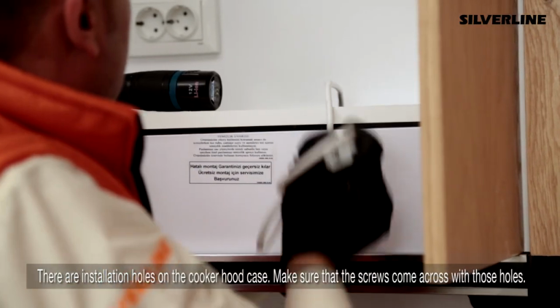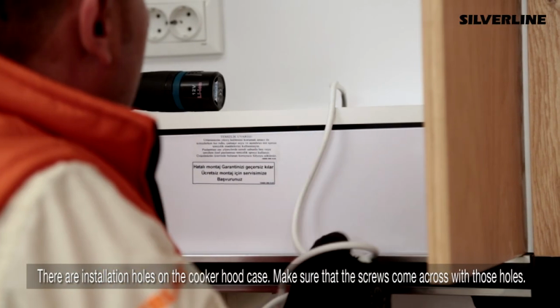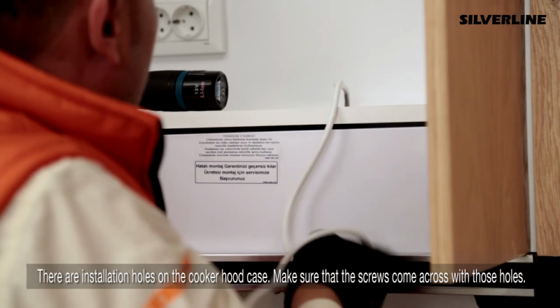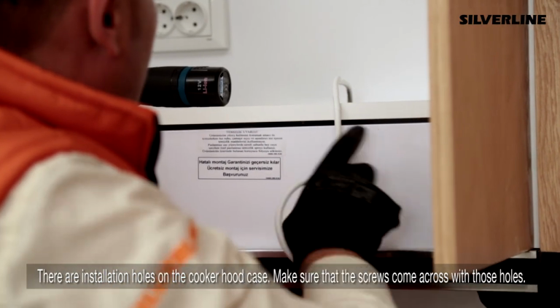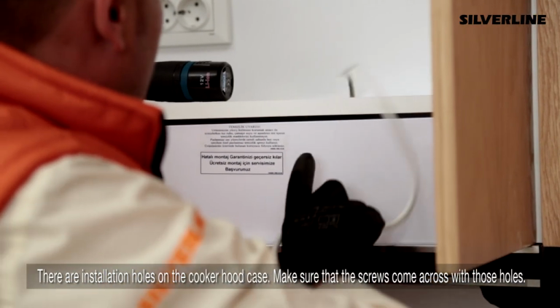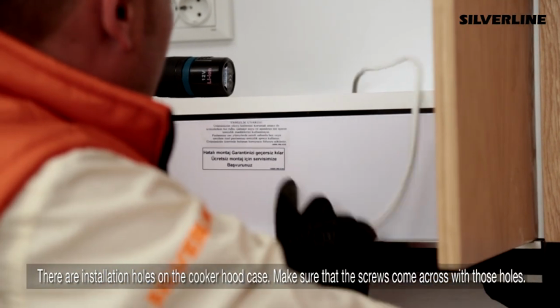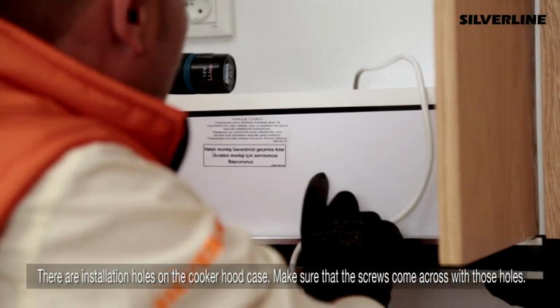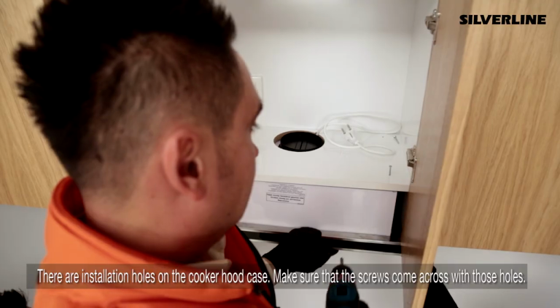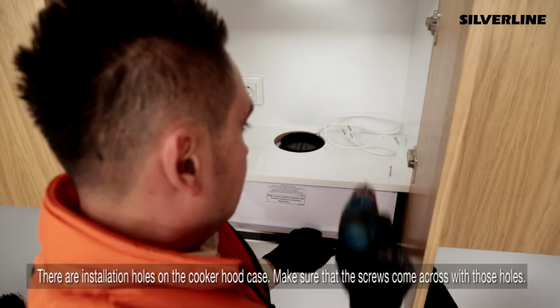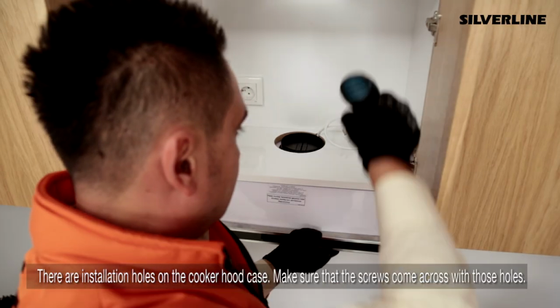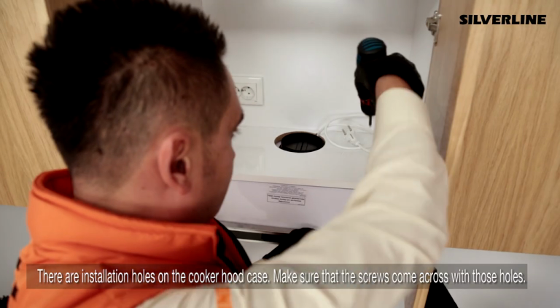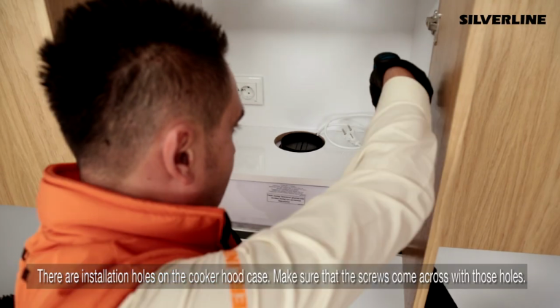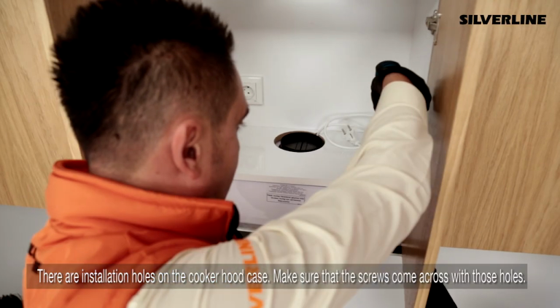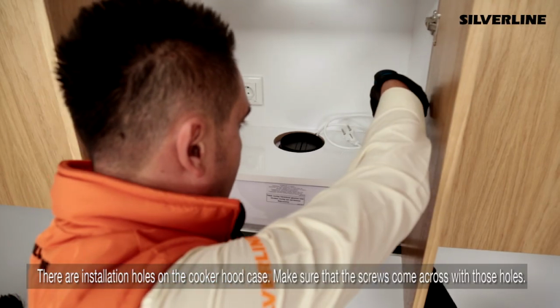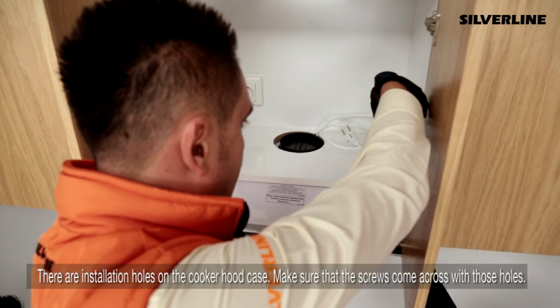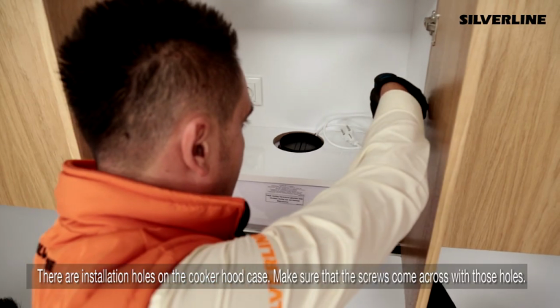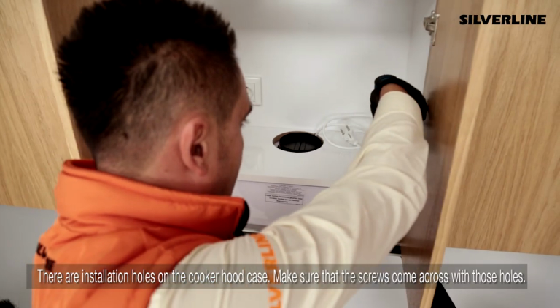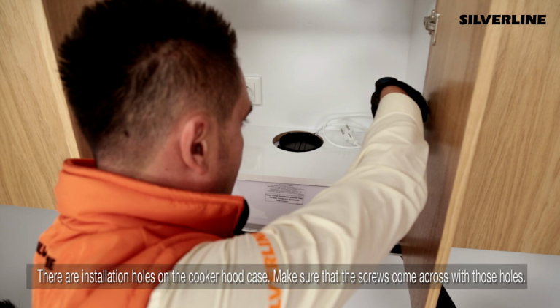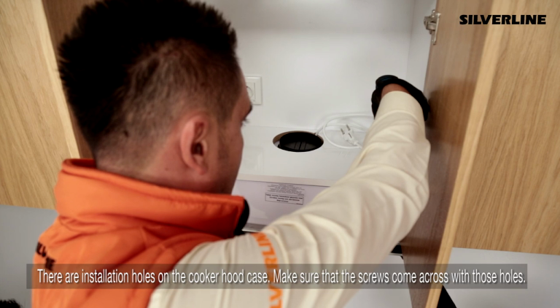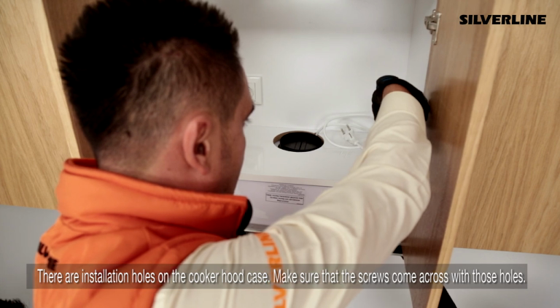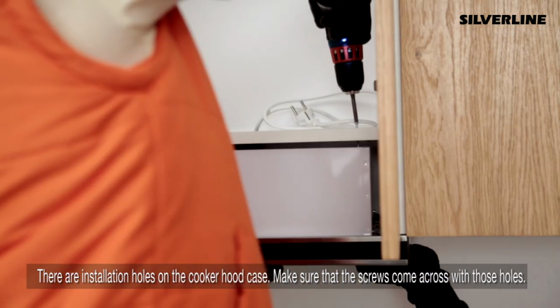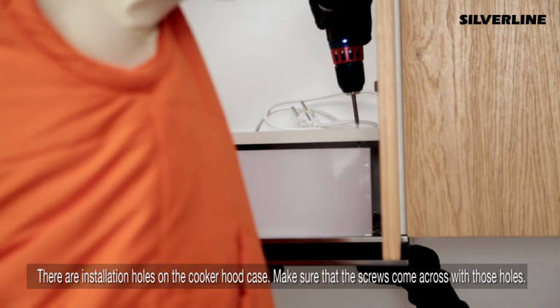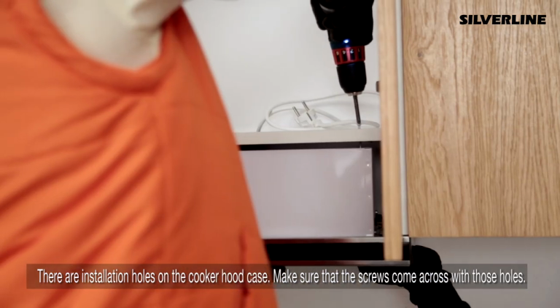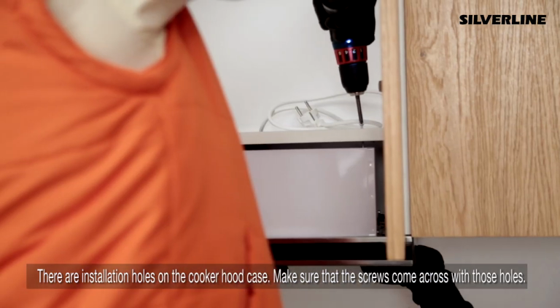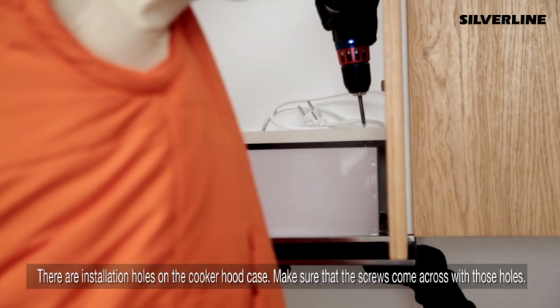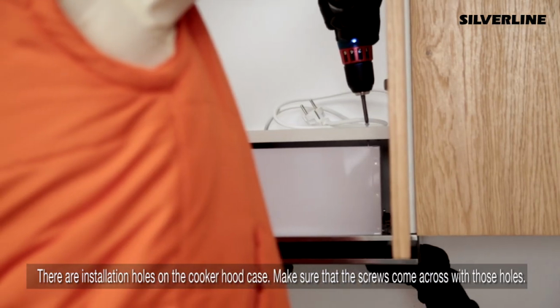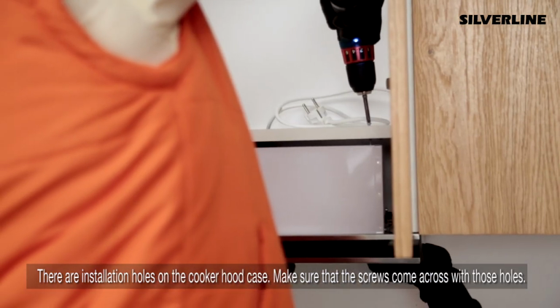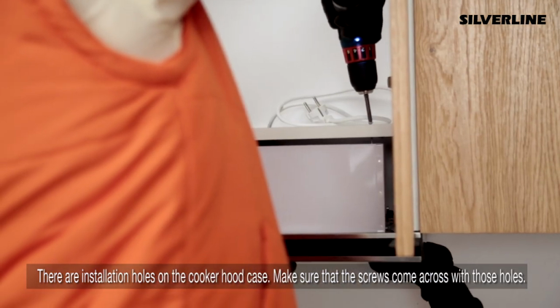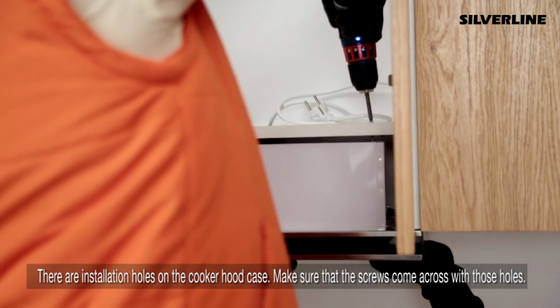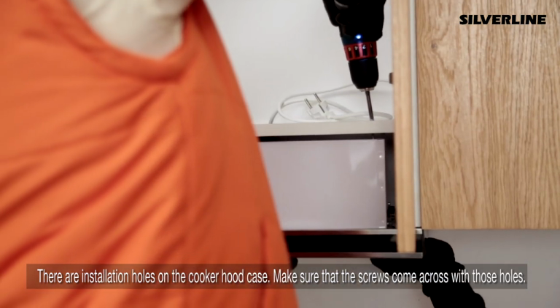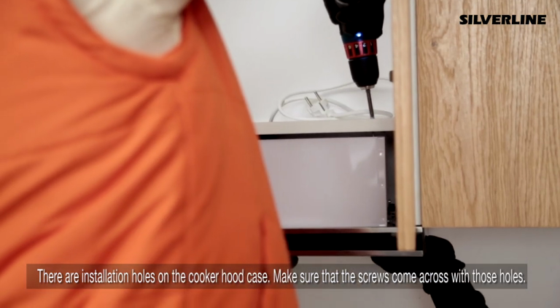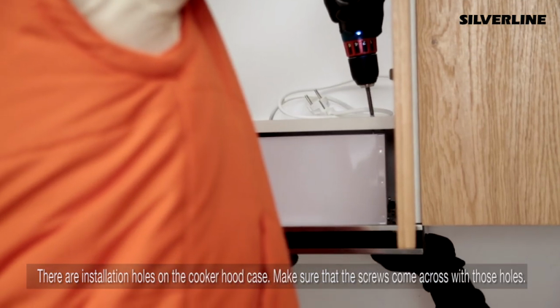There are installation holes on the cooker hood case. Make sure that the screws align with those holes.